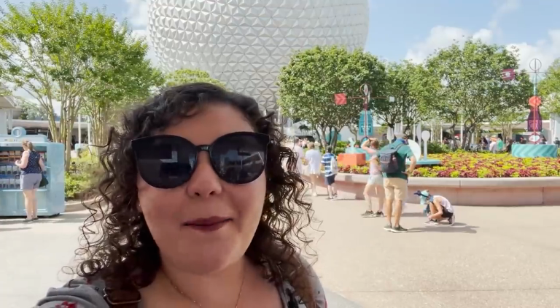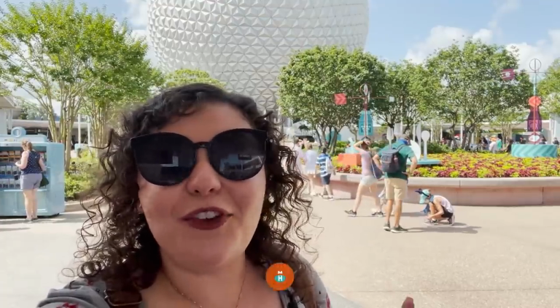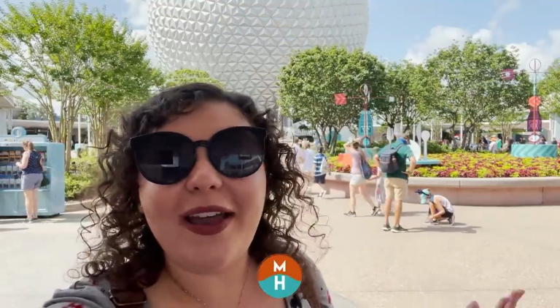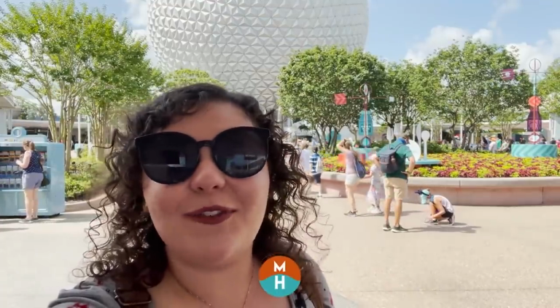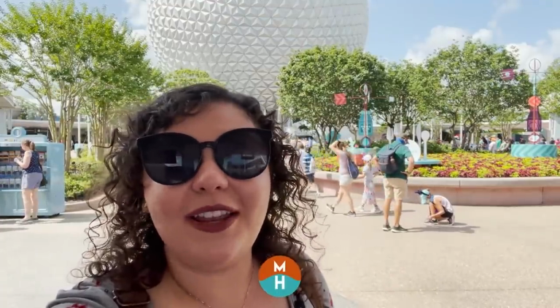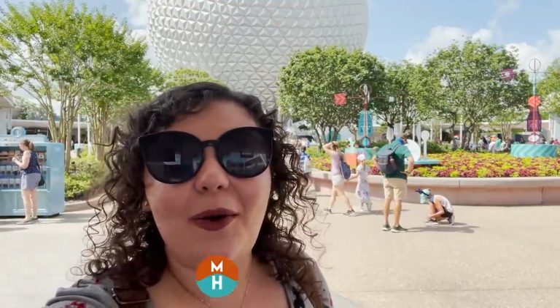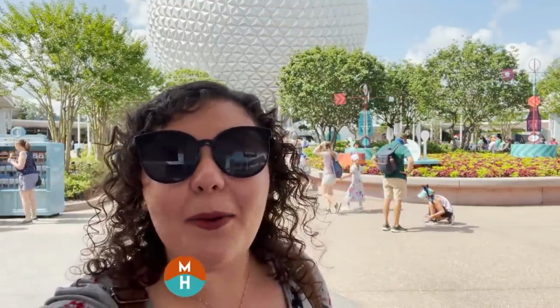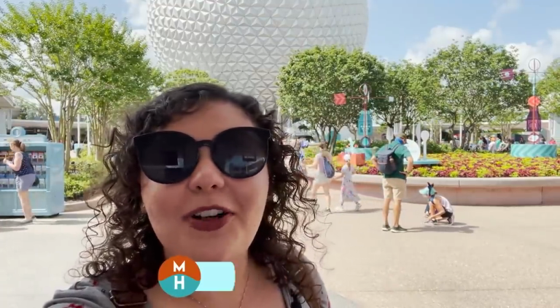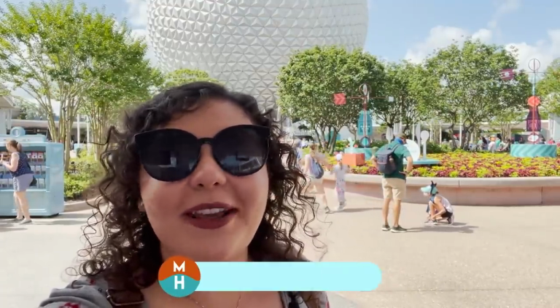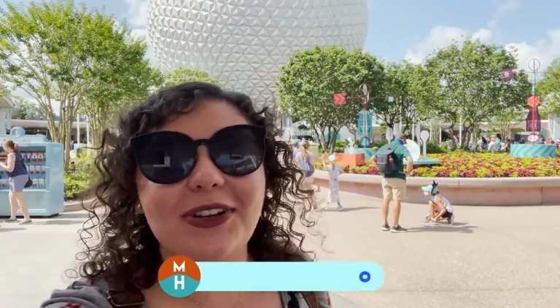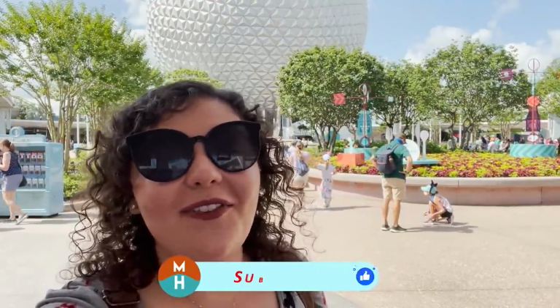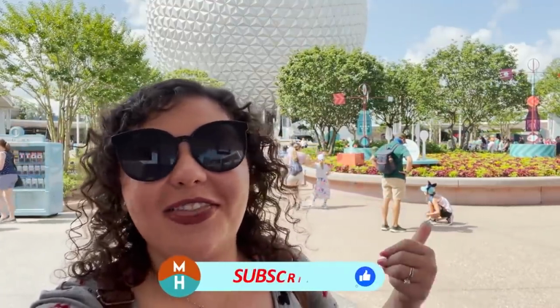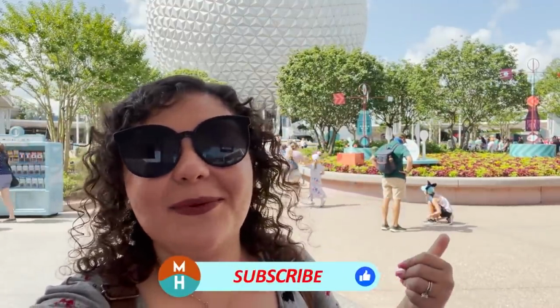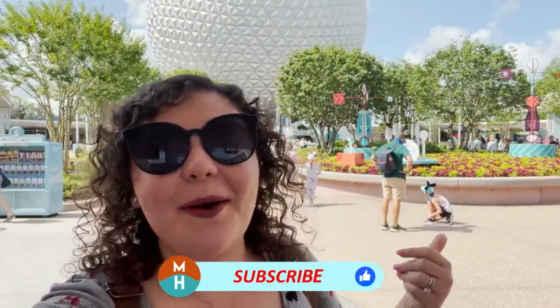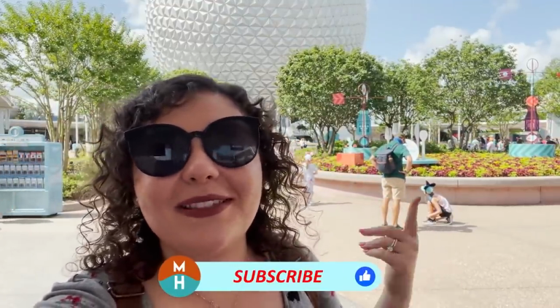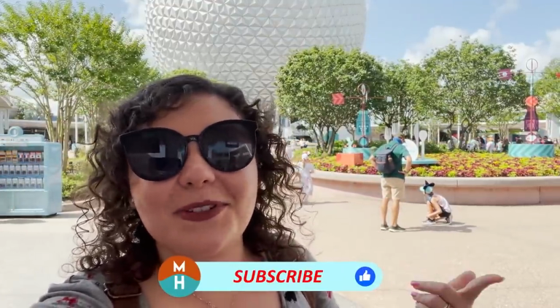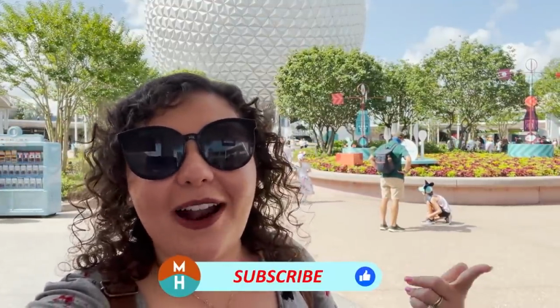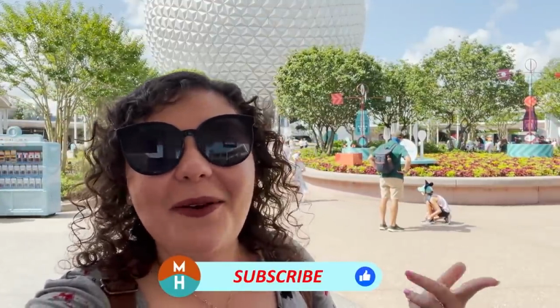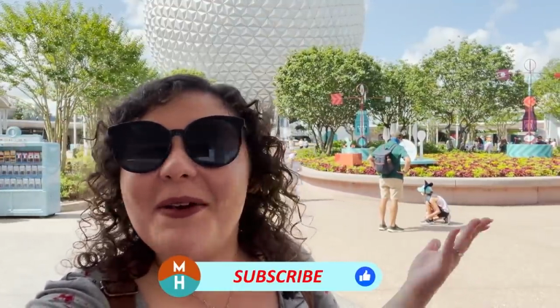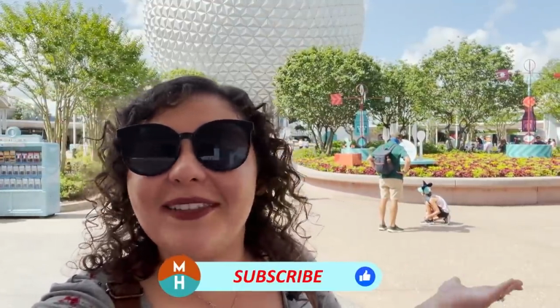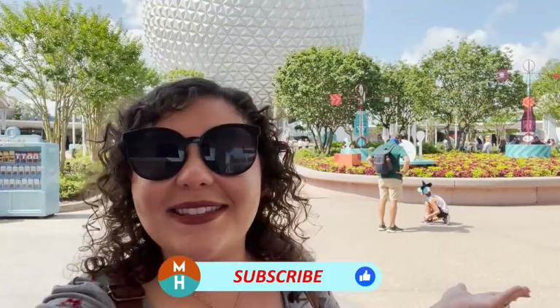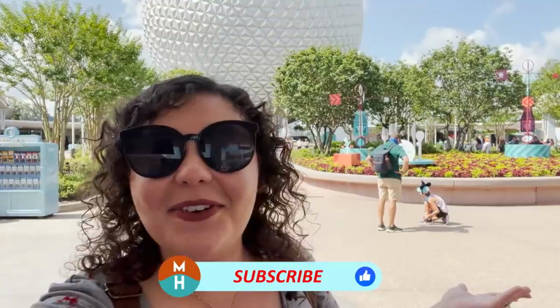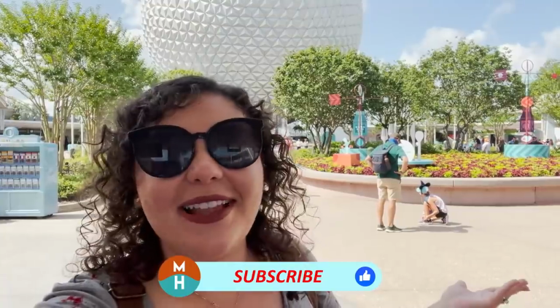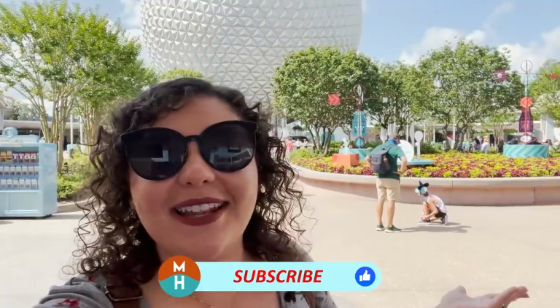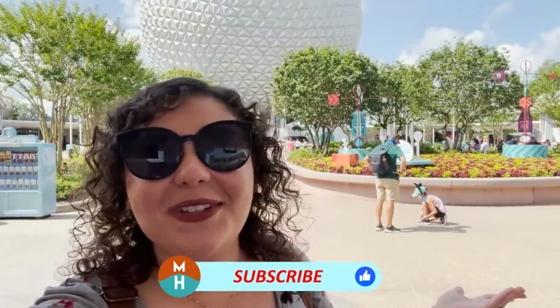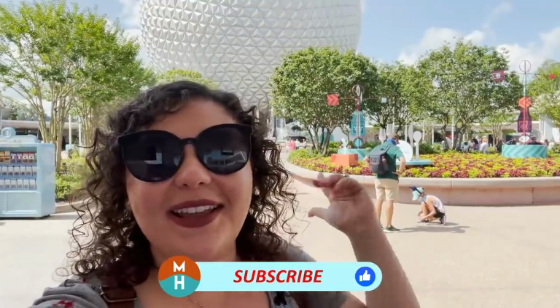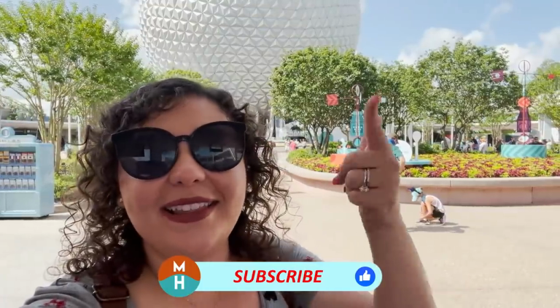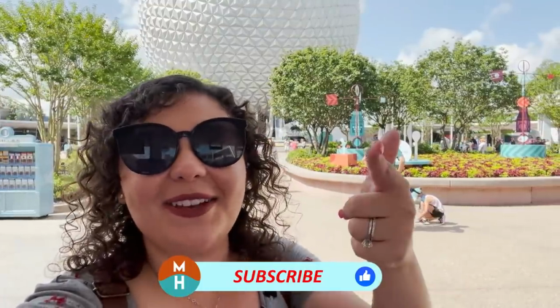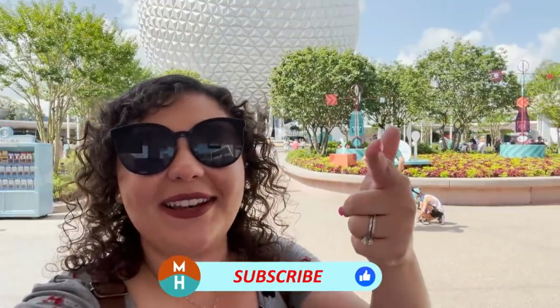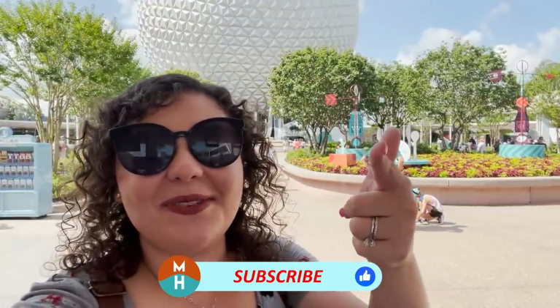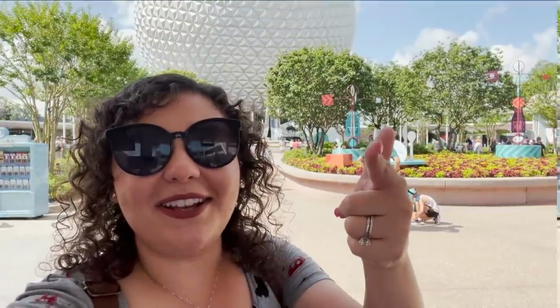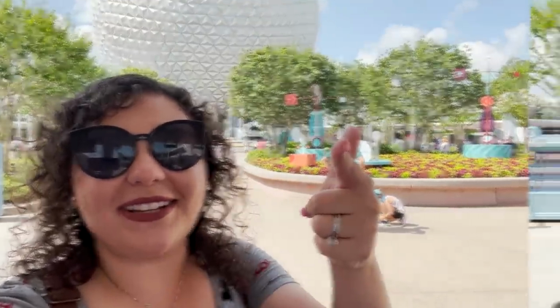If you find this video helpful, make sure to give it a thumbs up and subscribe. But let's do it — let's get into it, let's go get into some hijinks.